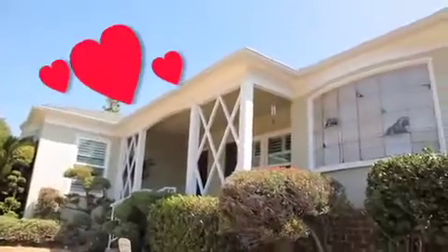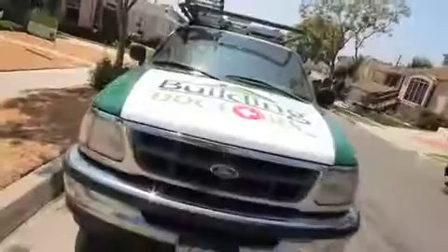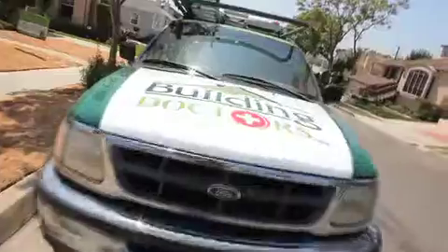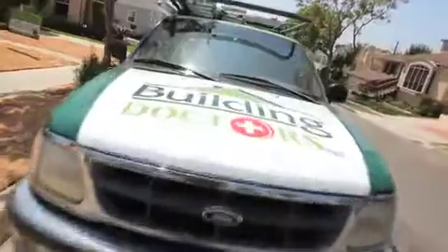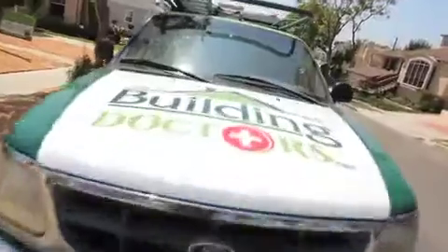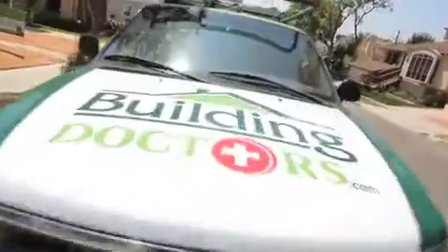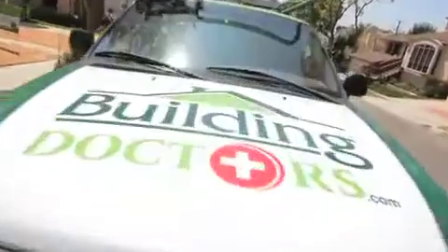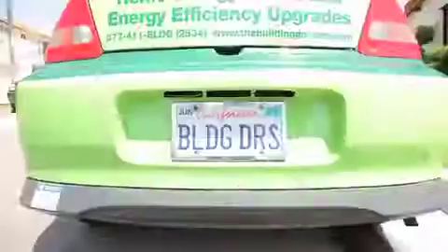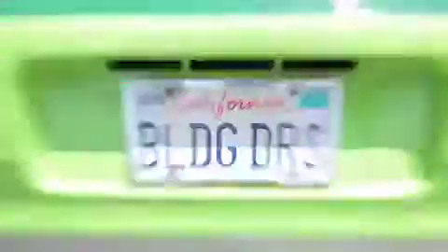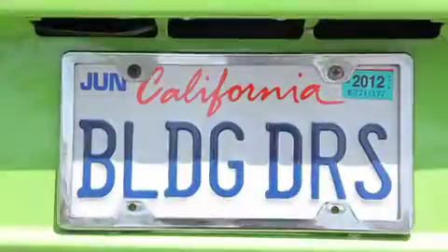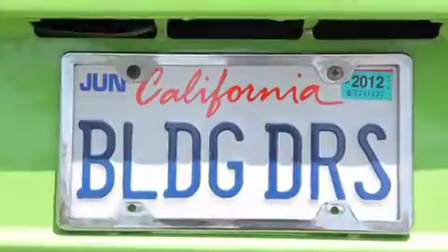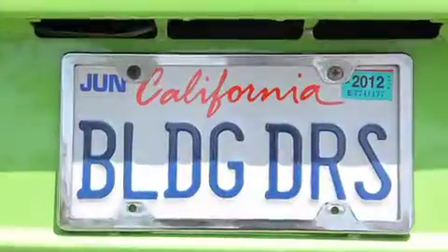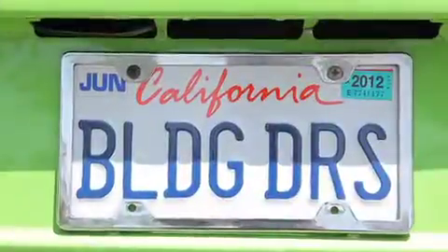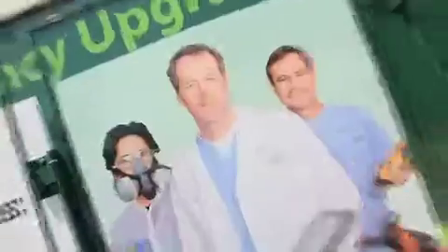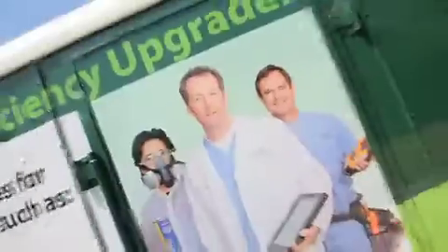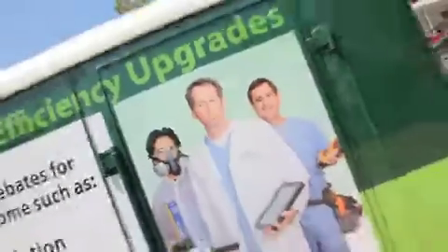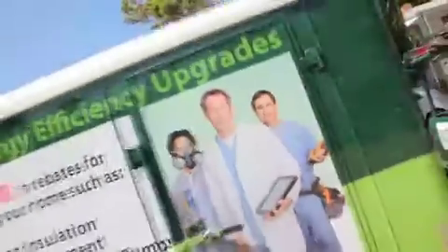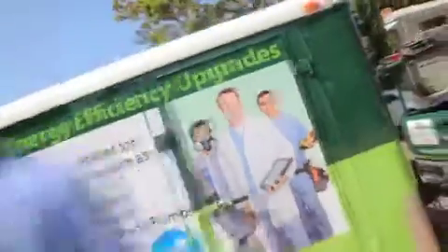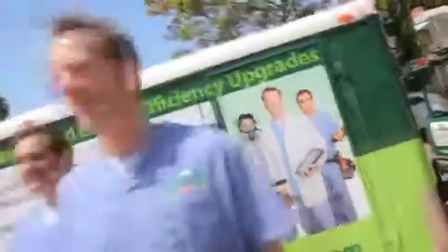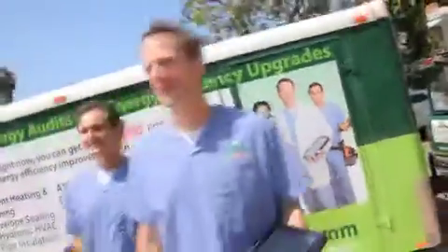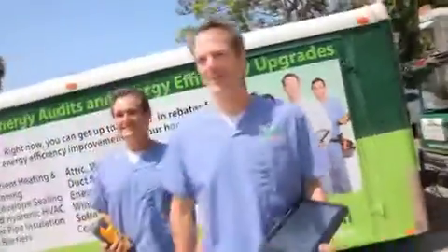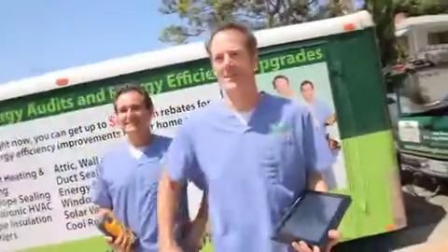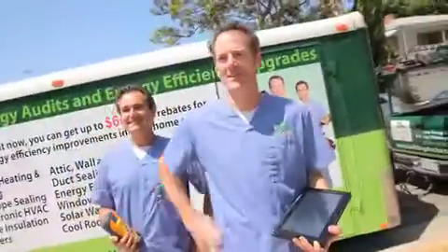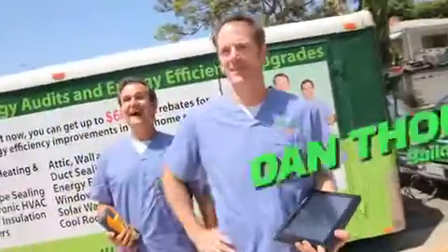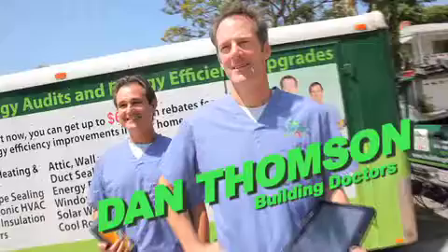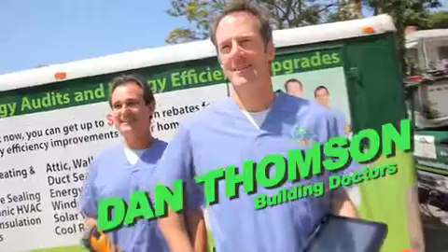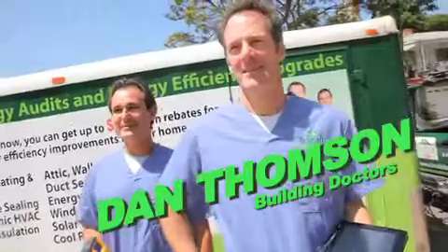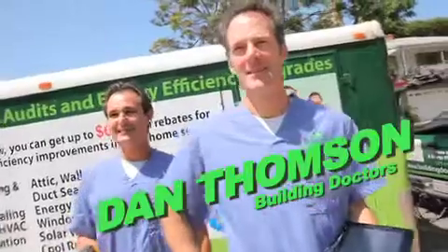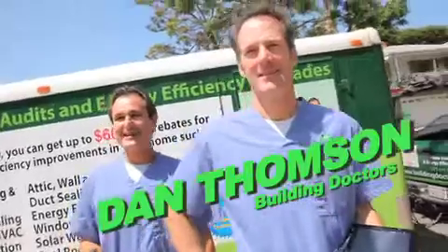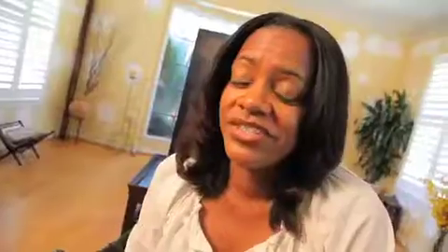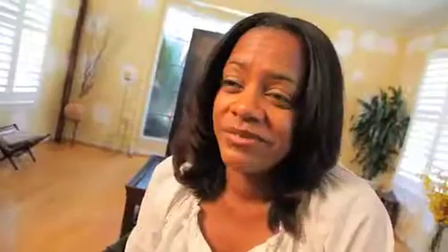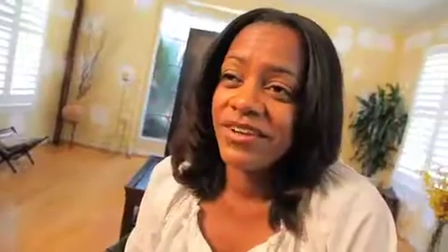I've been working with Dan Thompson from Building Doctors. They actually did my home assessment, and had some interesting results.